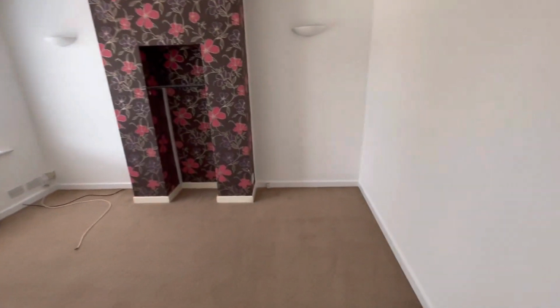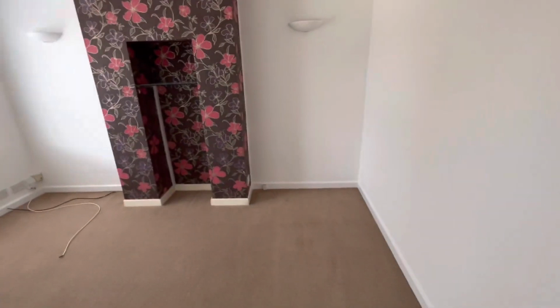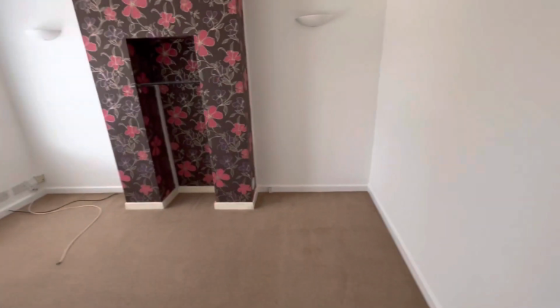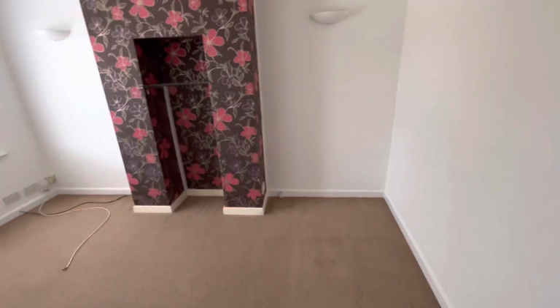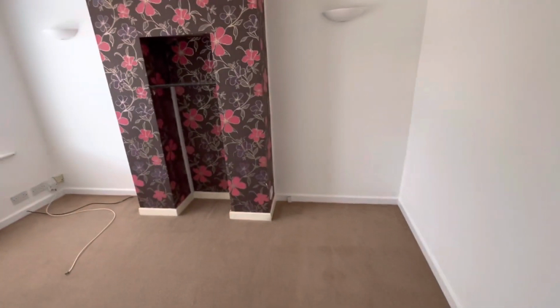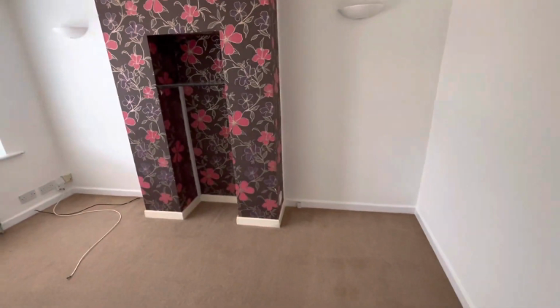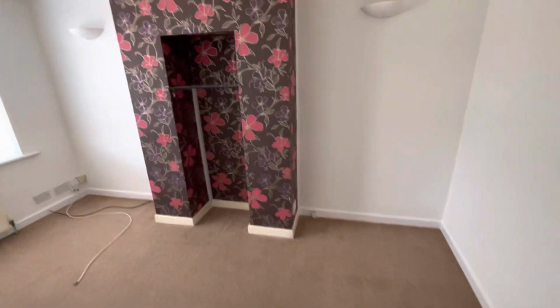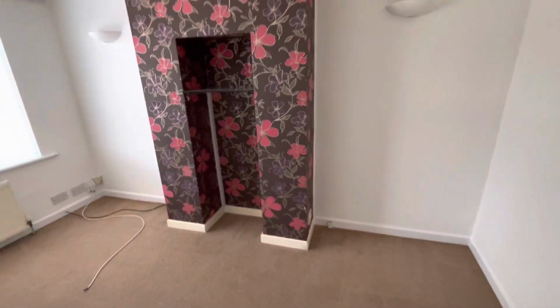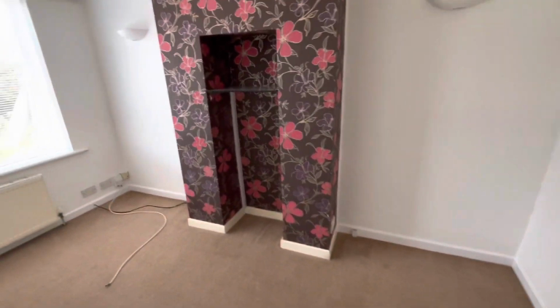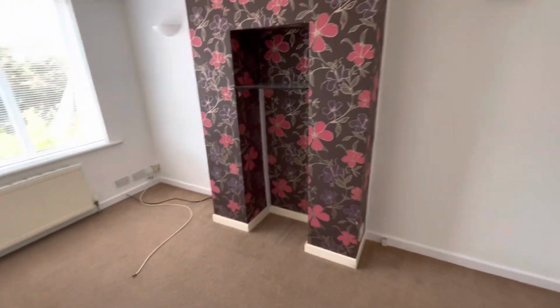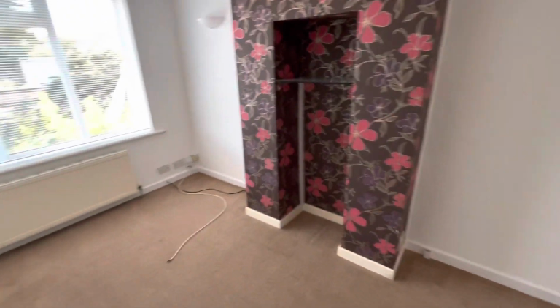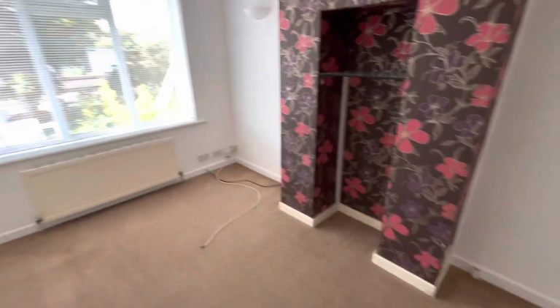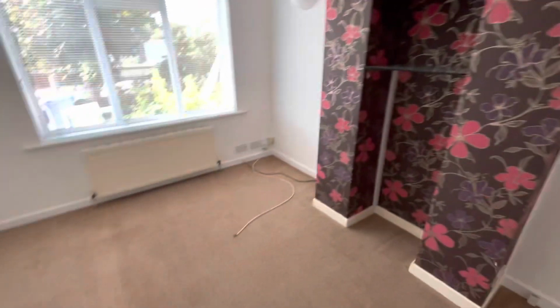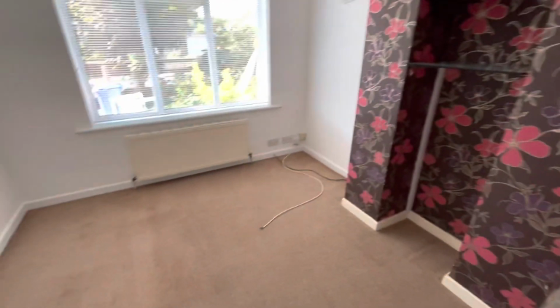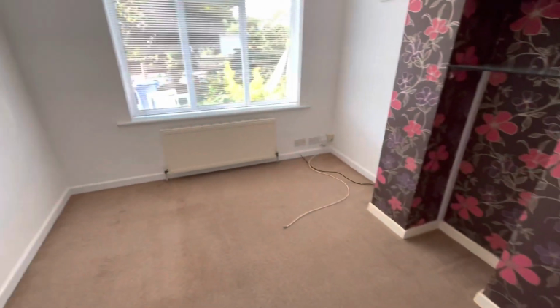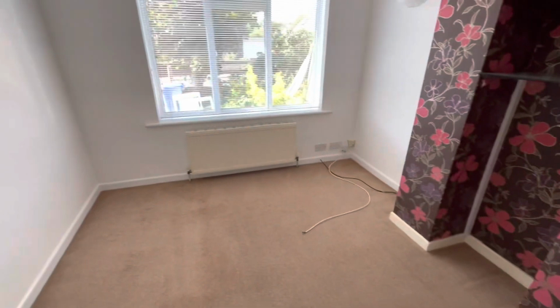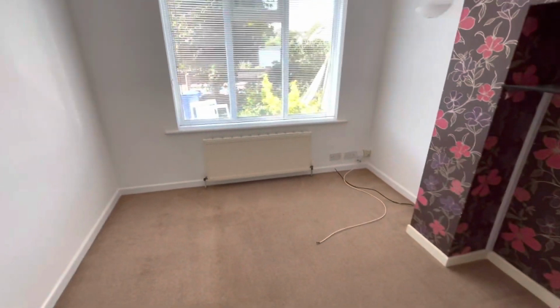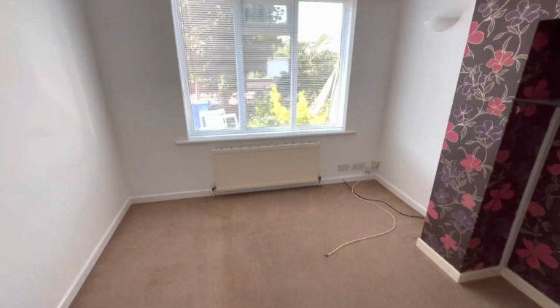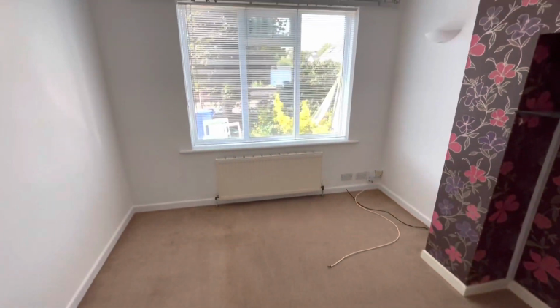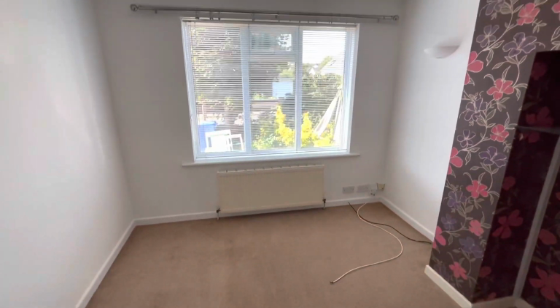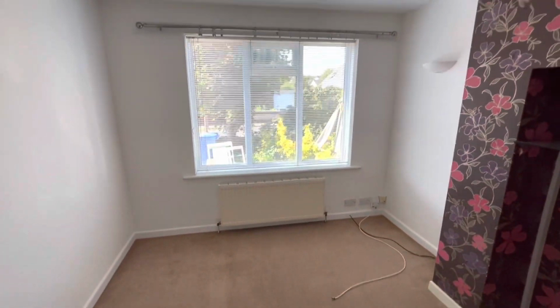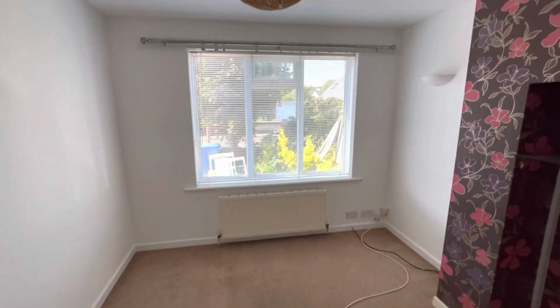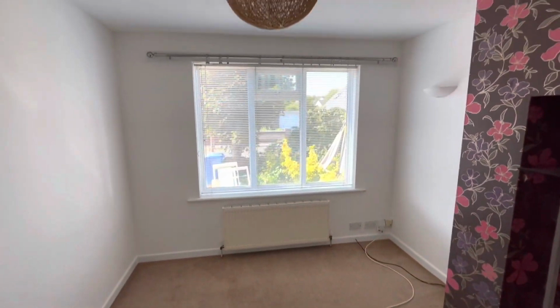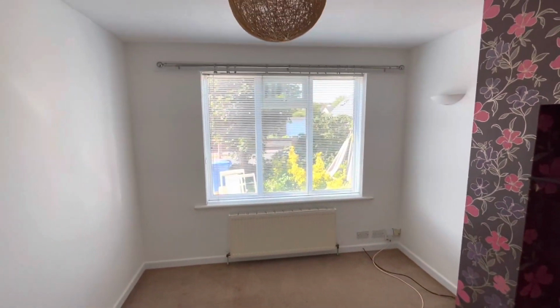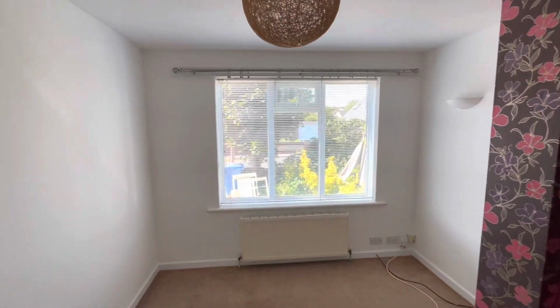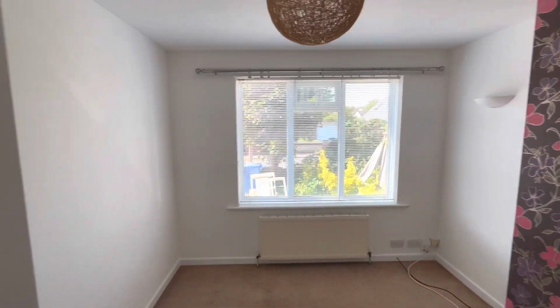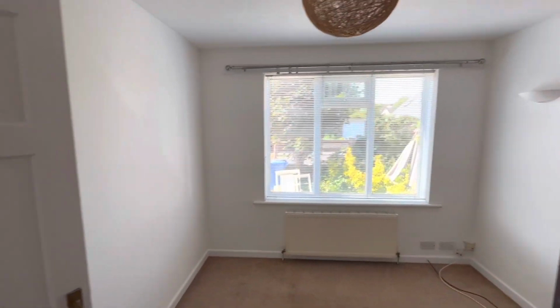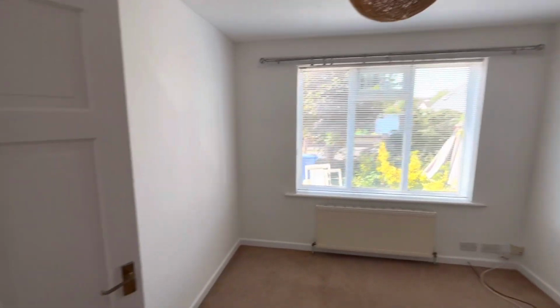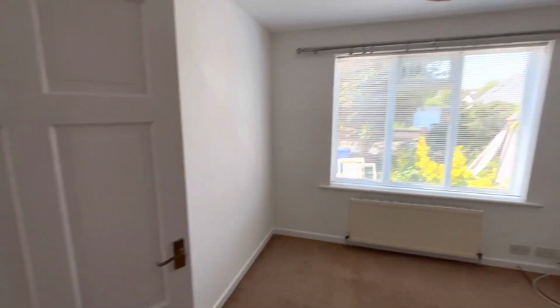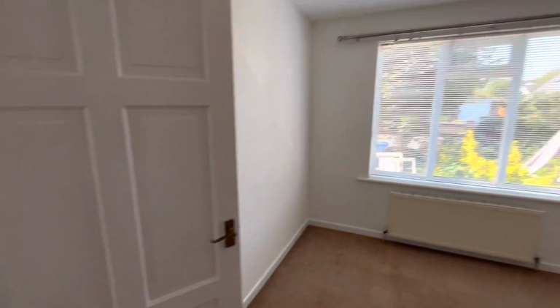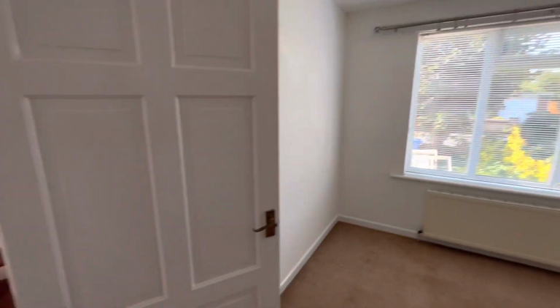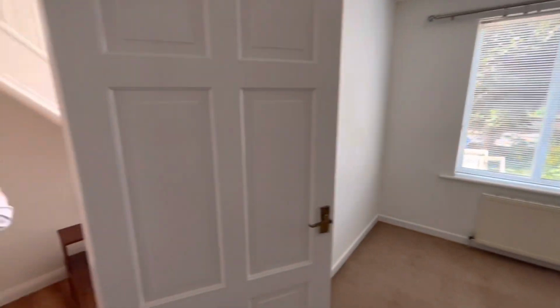This property has gas central heating and is double glazed. Blinds are fitted into the windows.